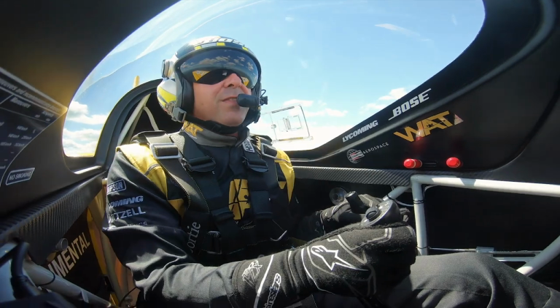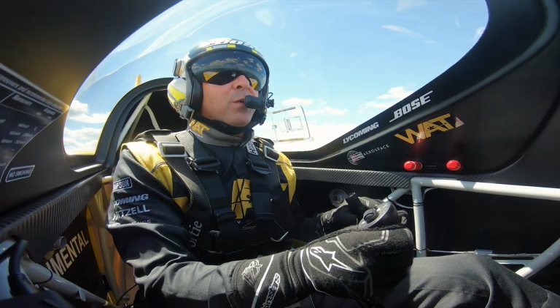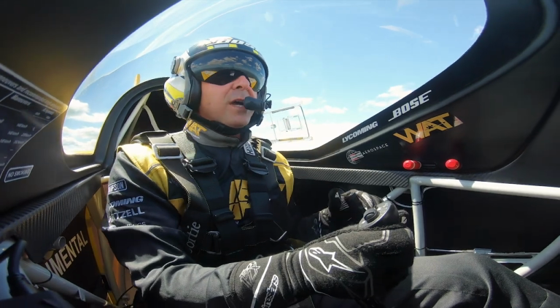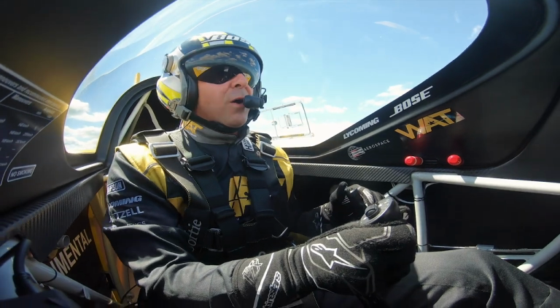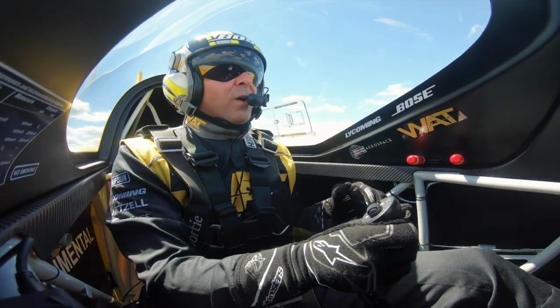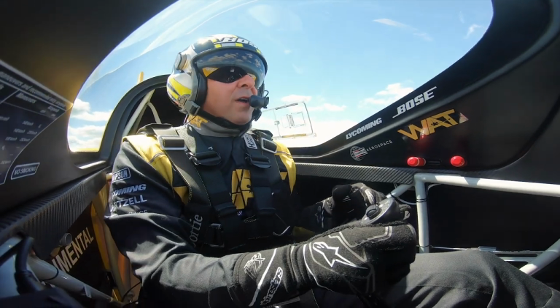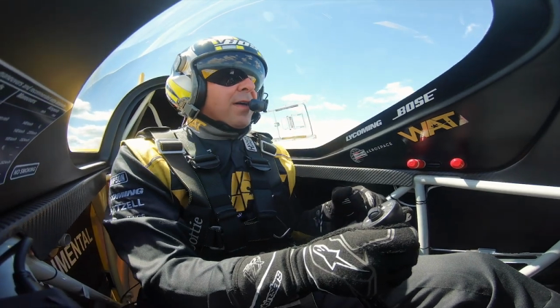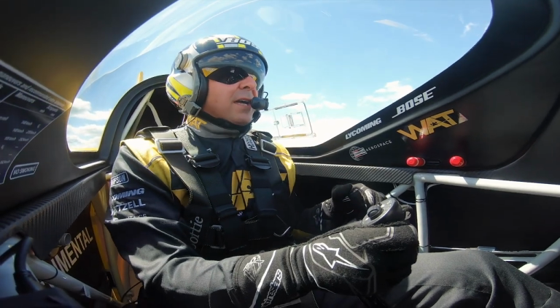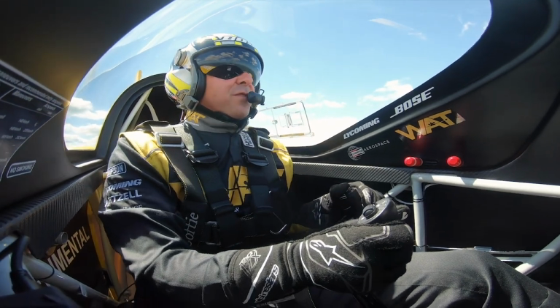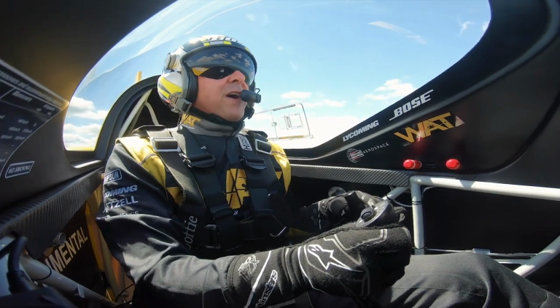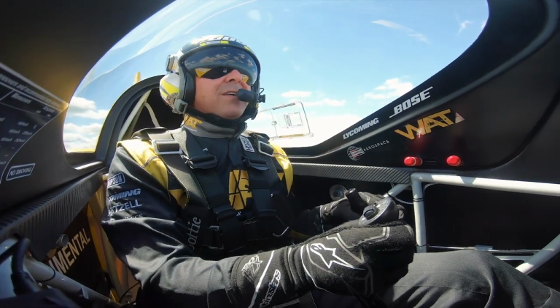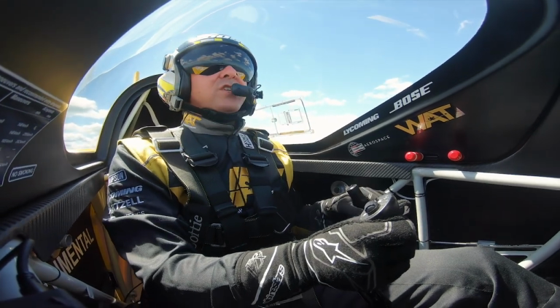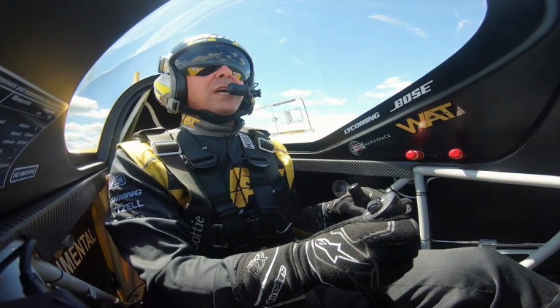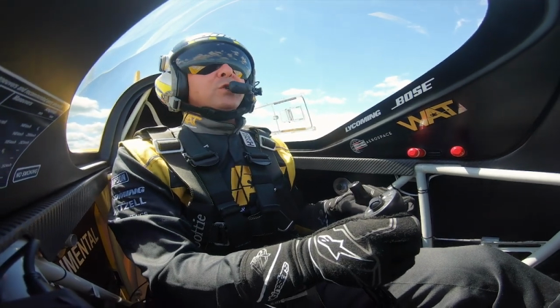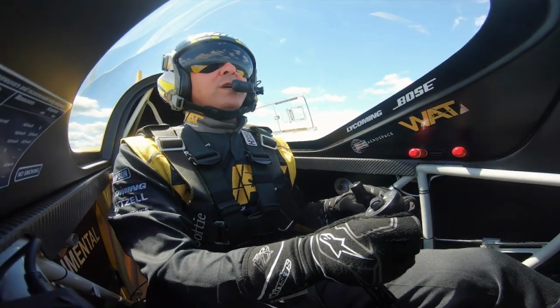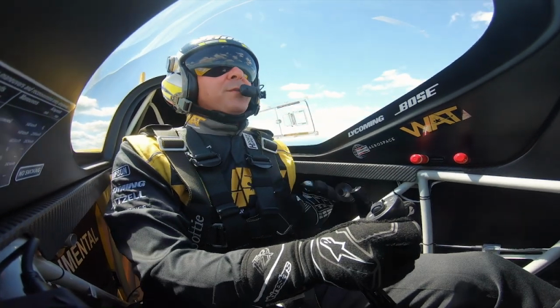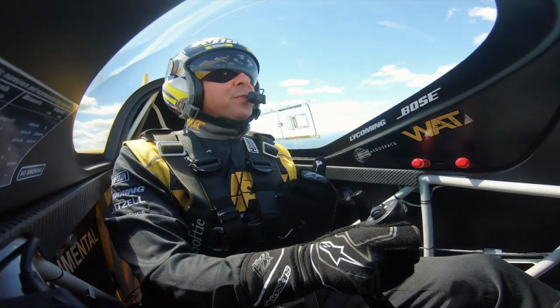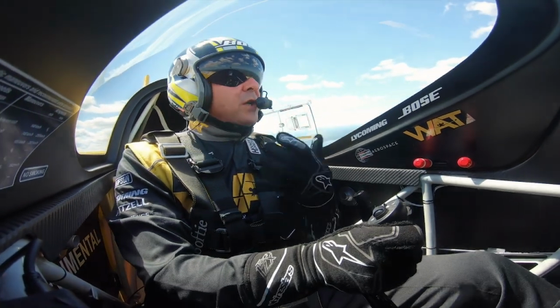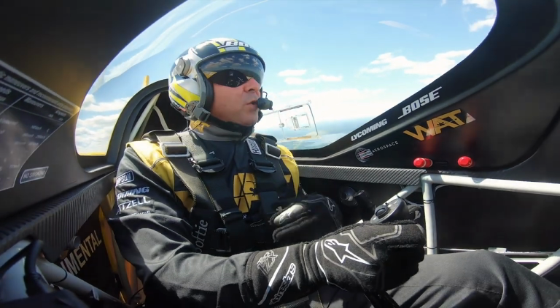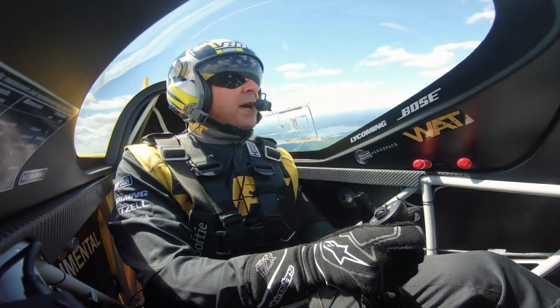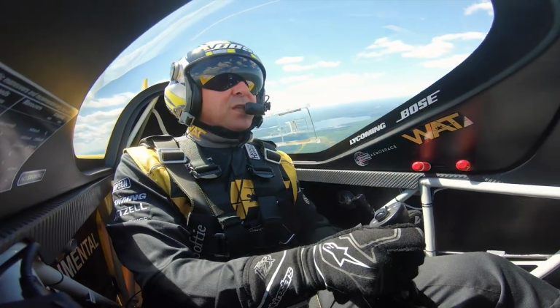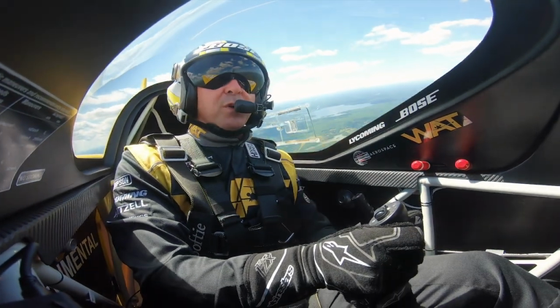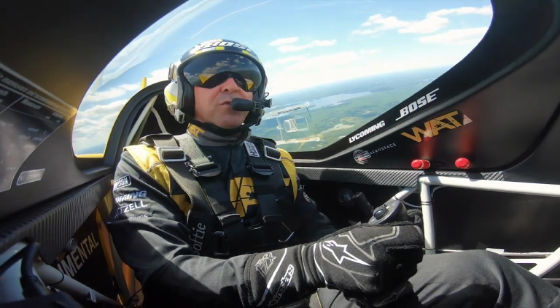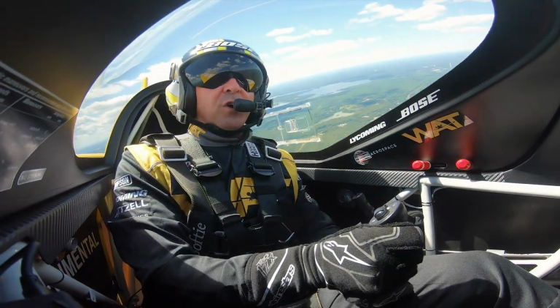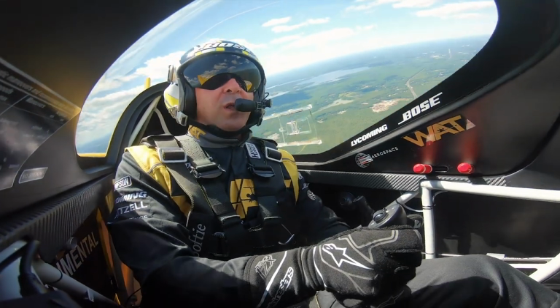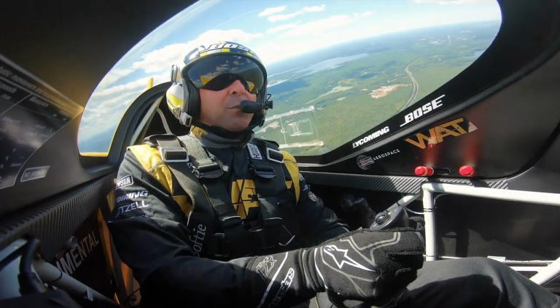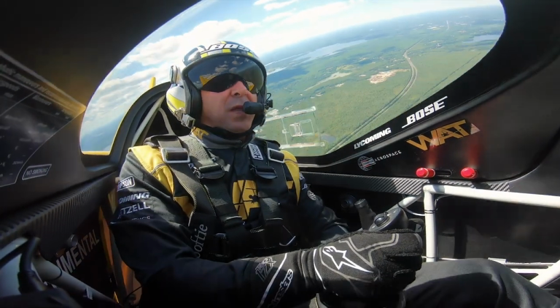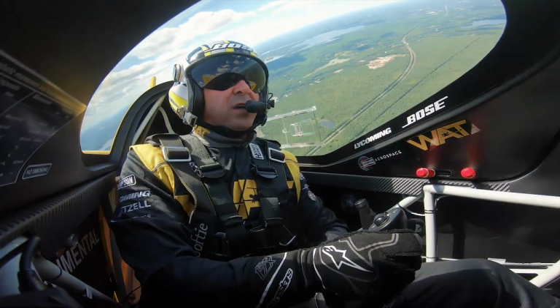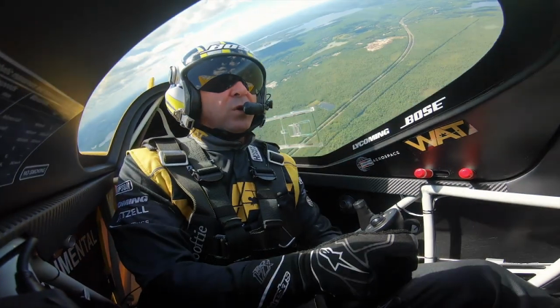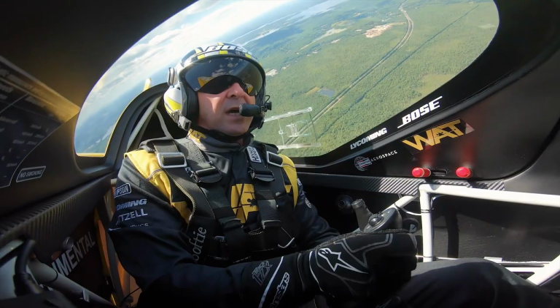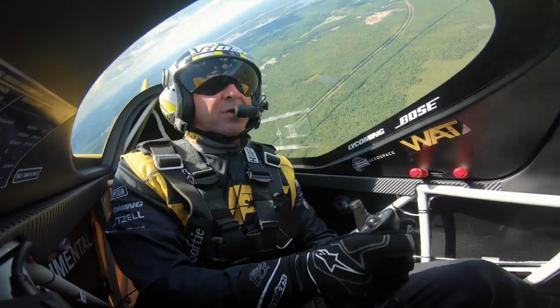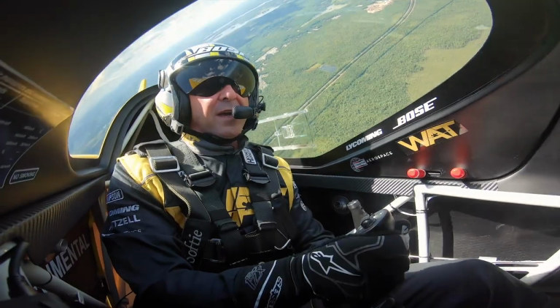And pull it out and combat some of the positive G's. Here we go. That's a 5G entry into a nice, beautiful, plain old hammerhead.